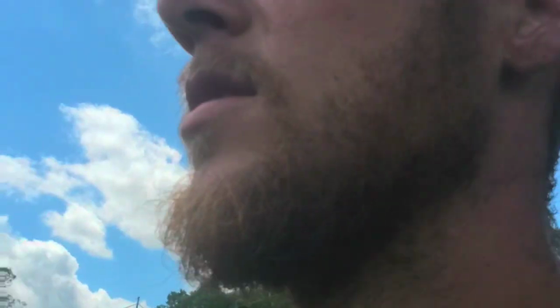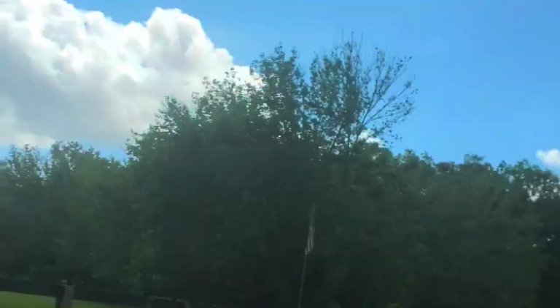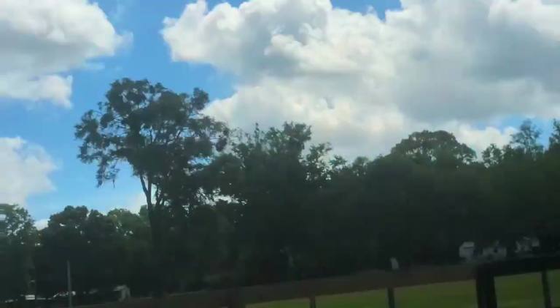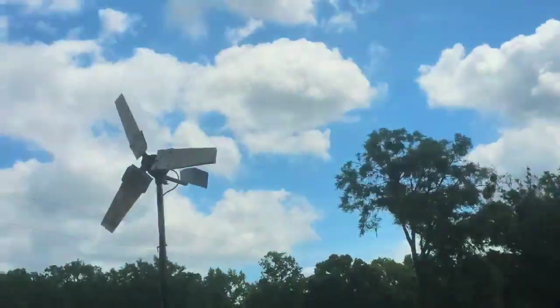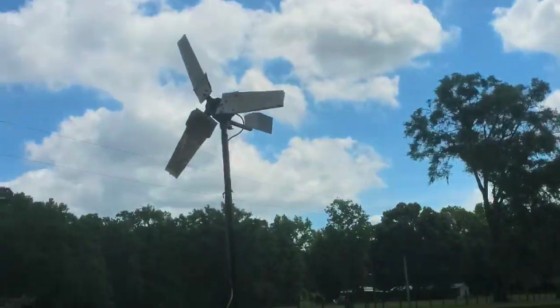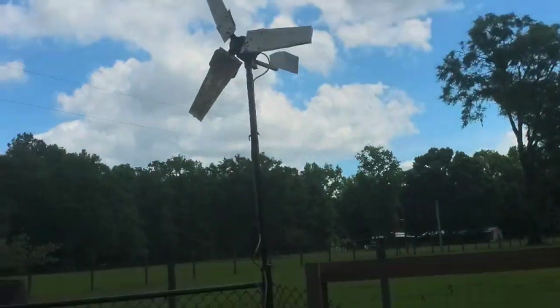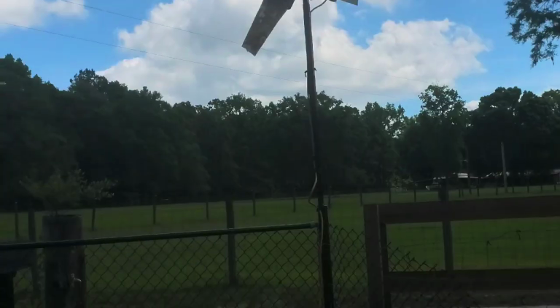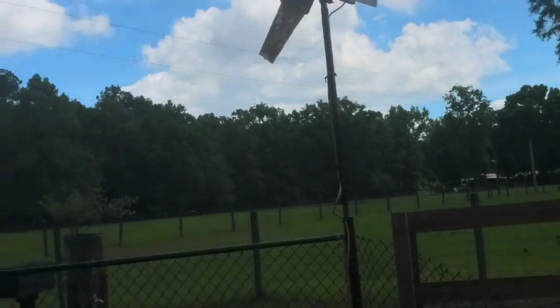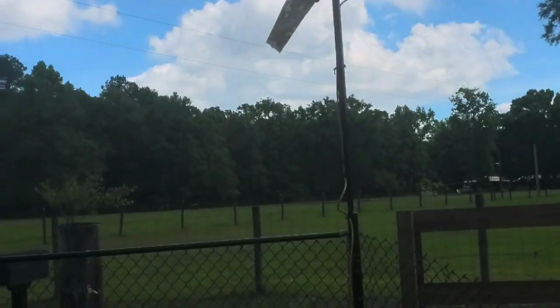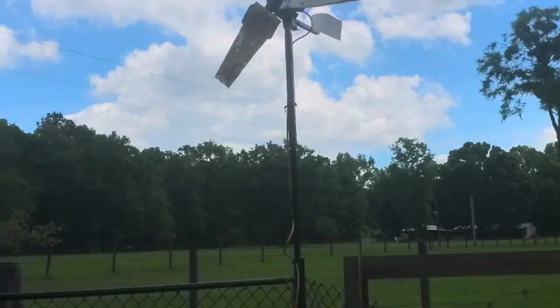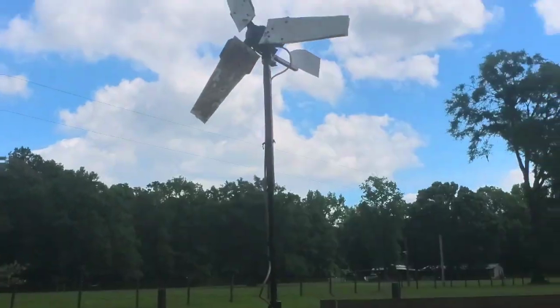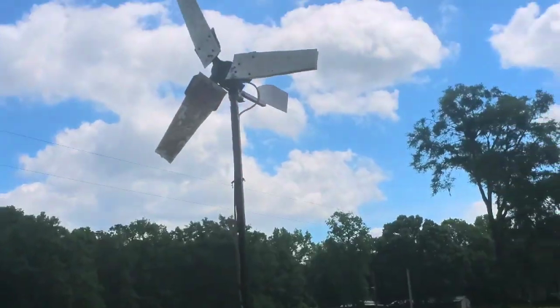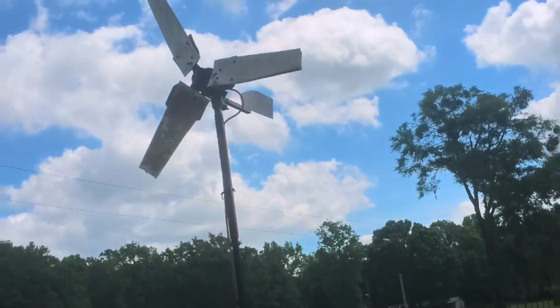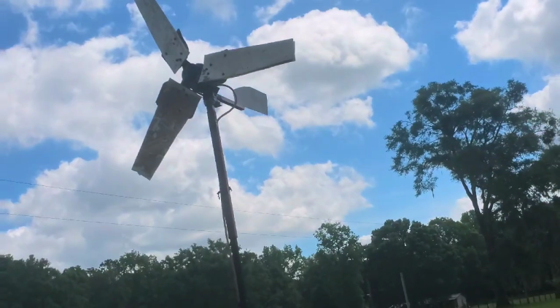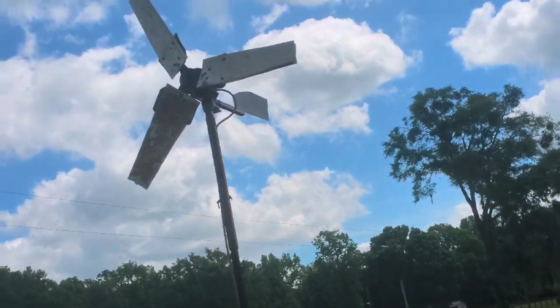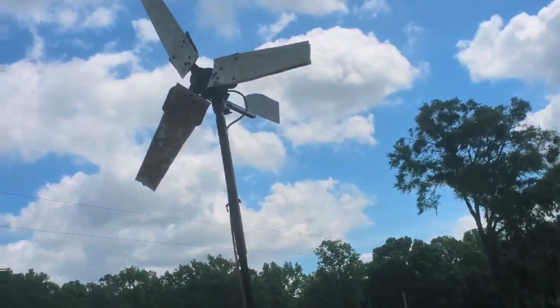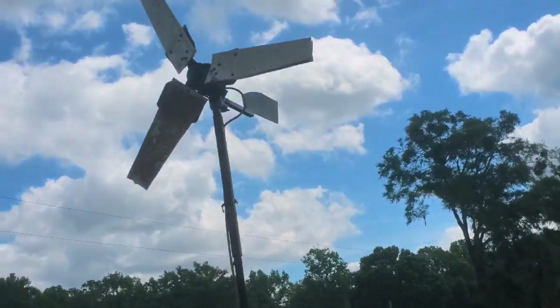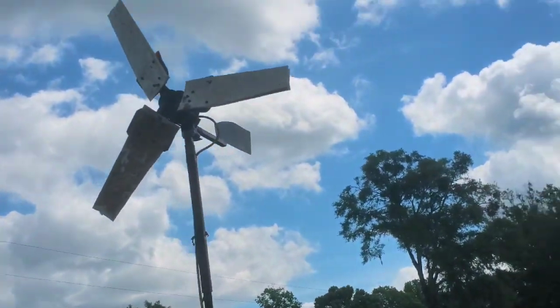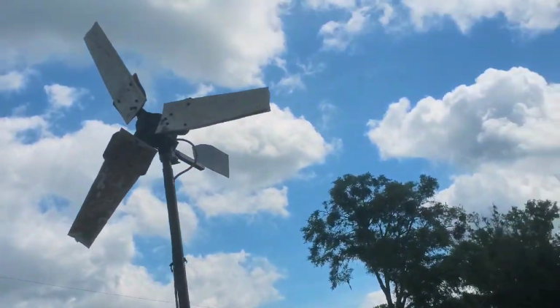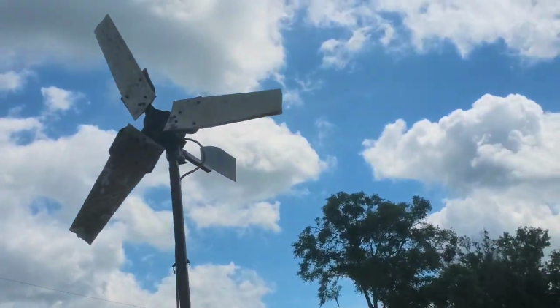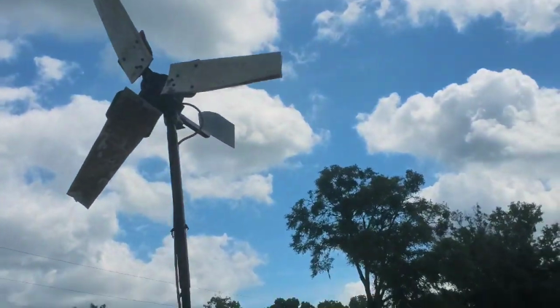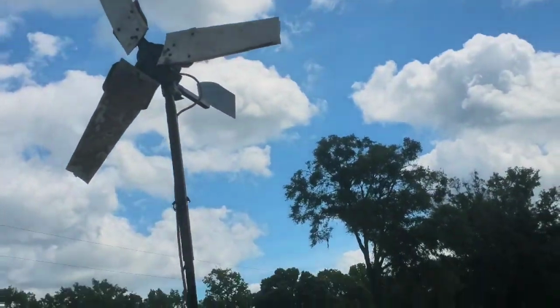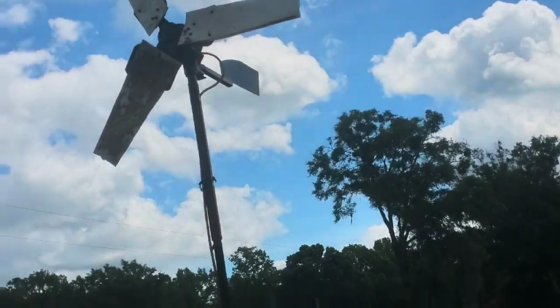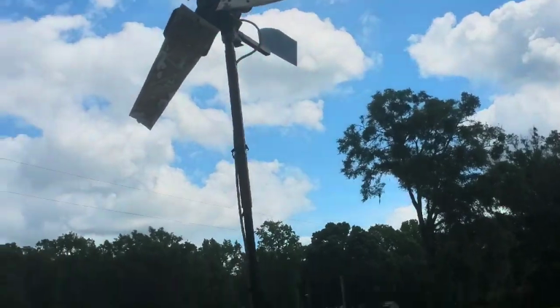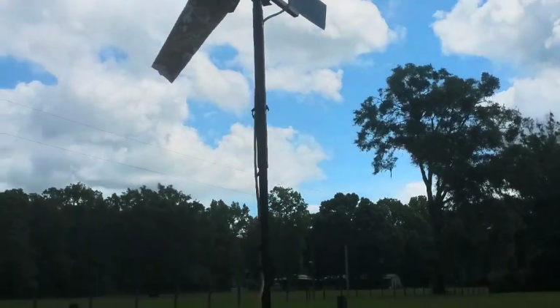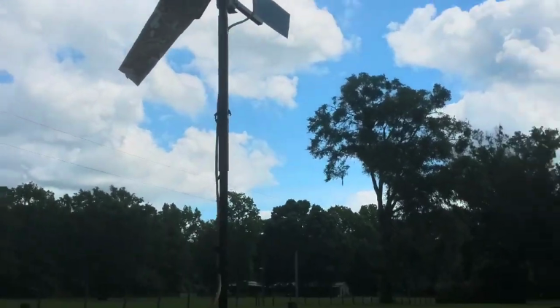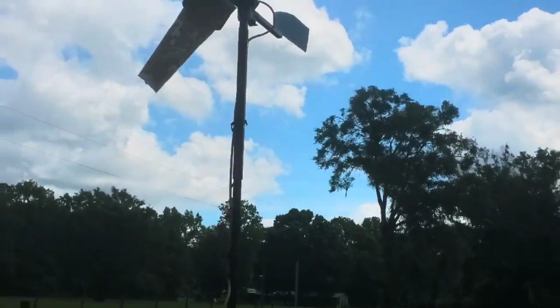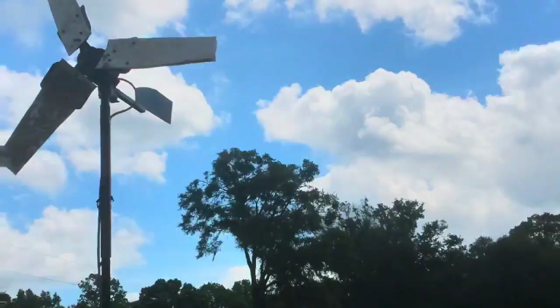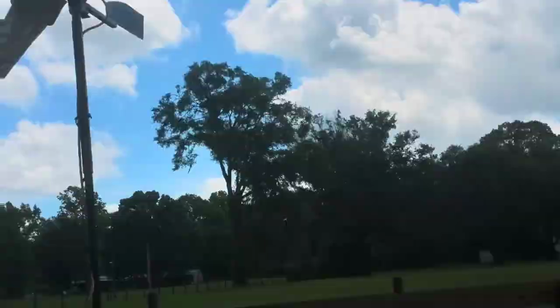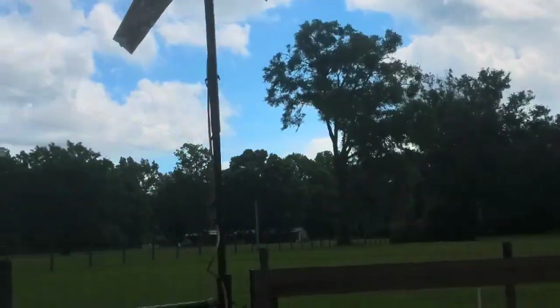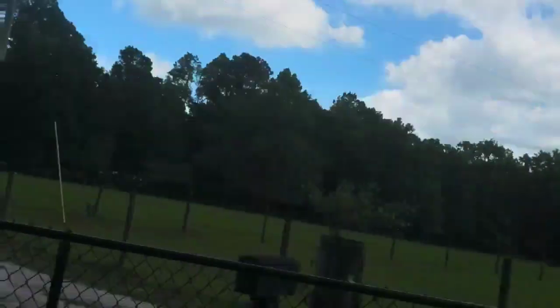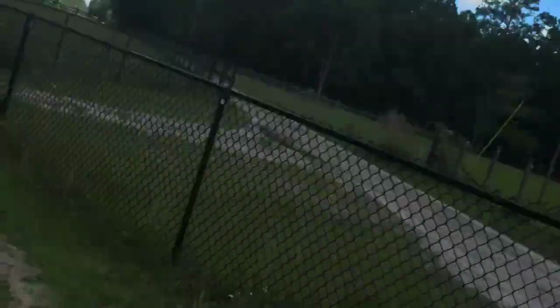Check out my little windmill. Not very windy right now.